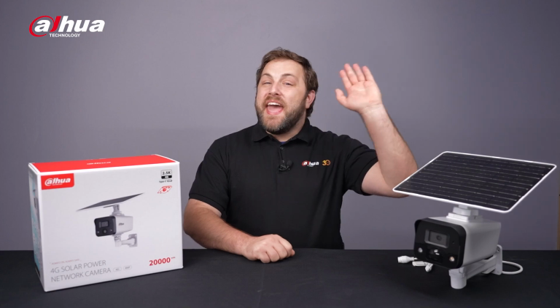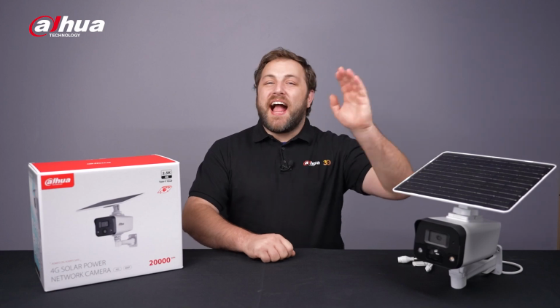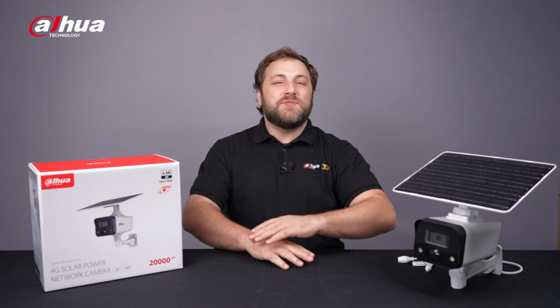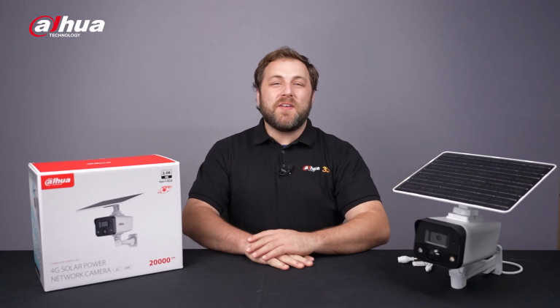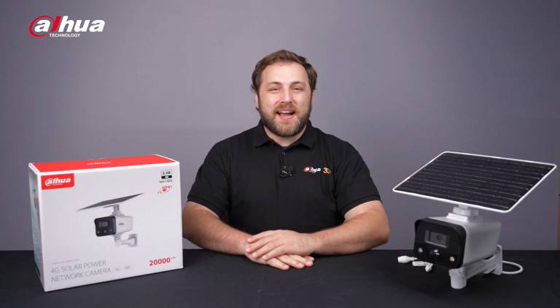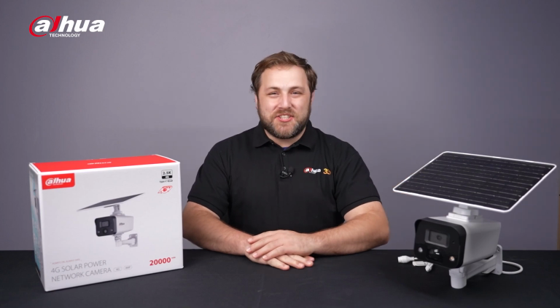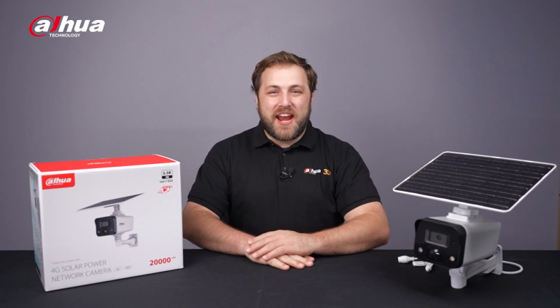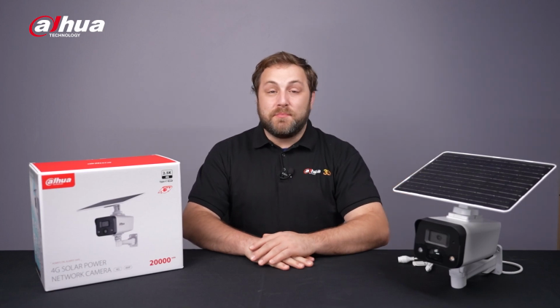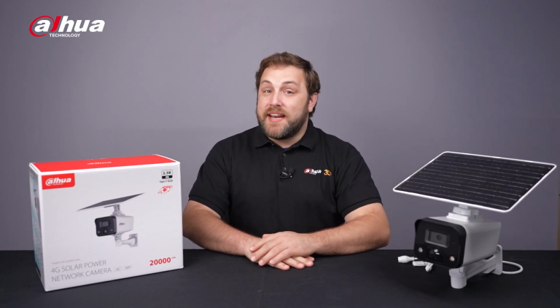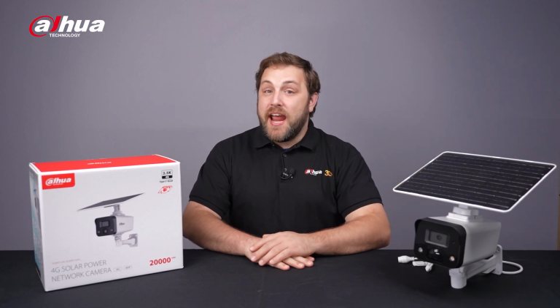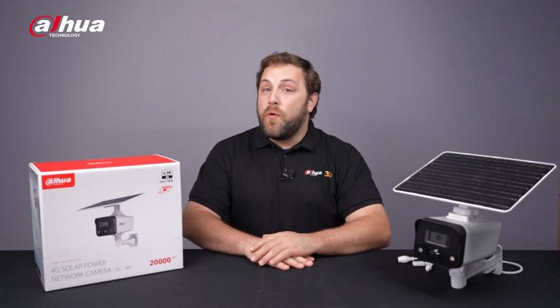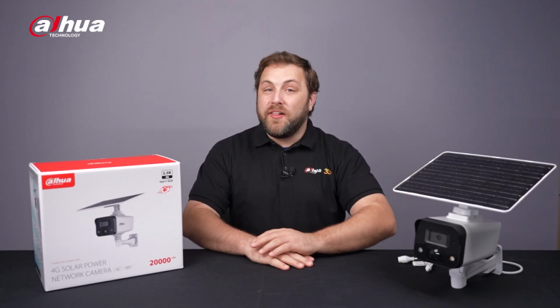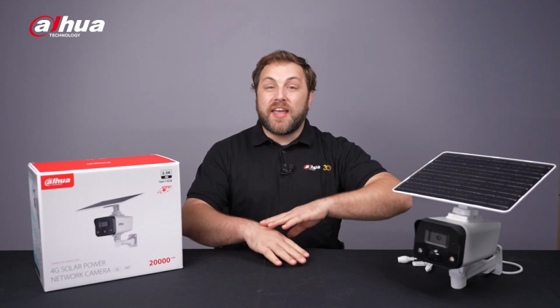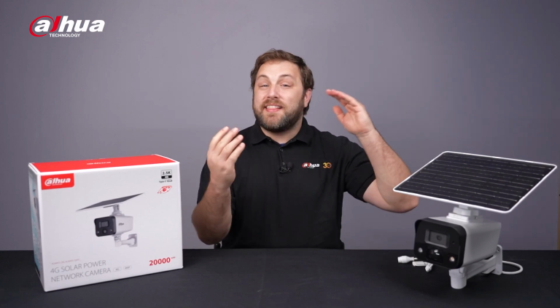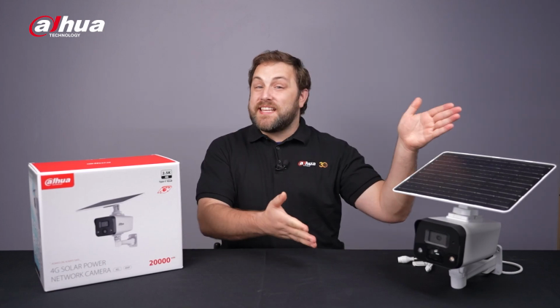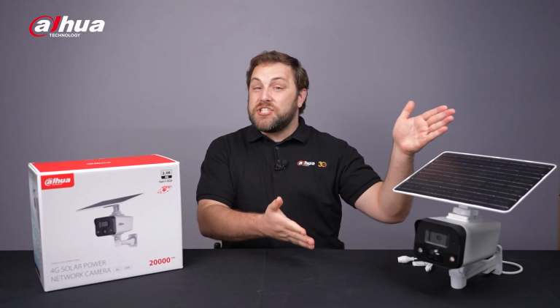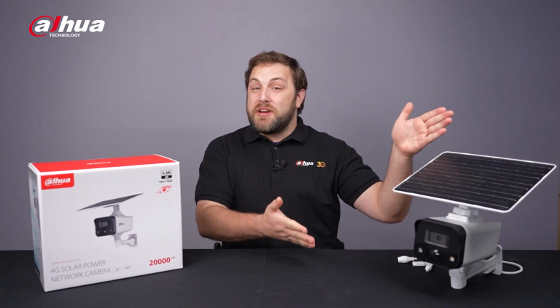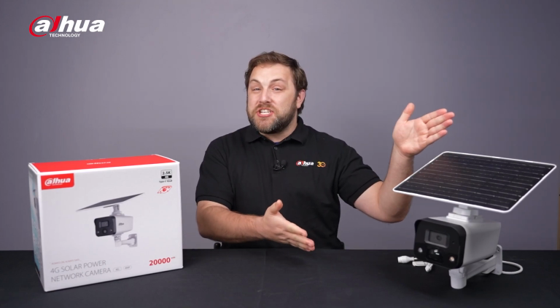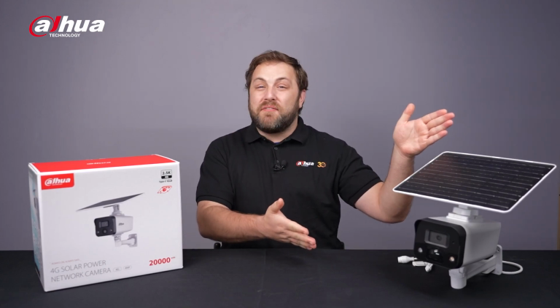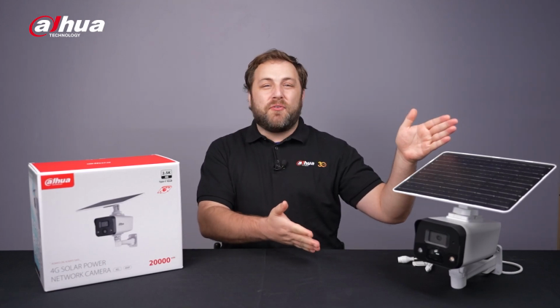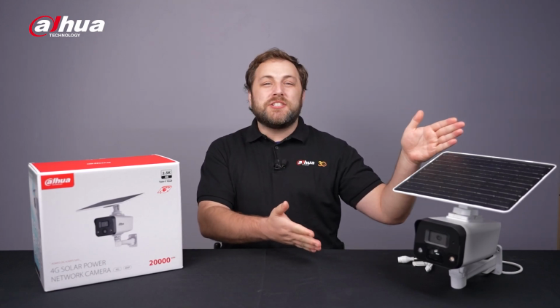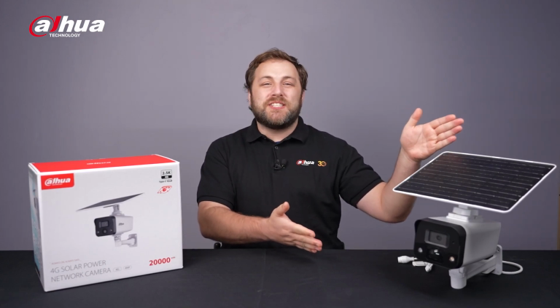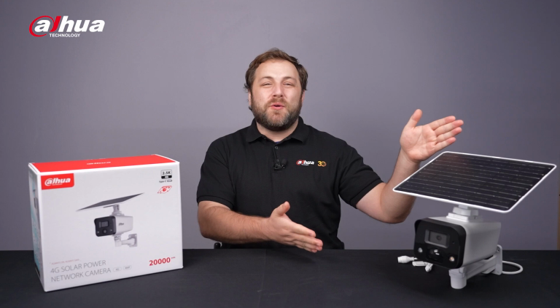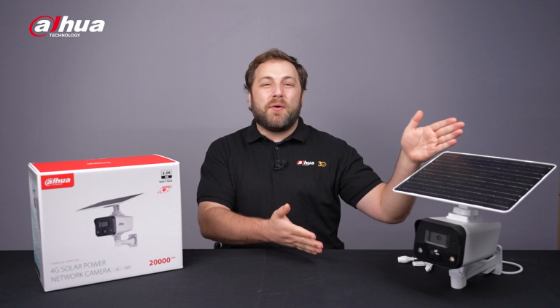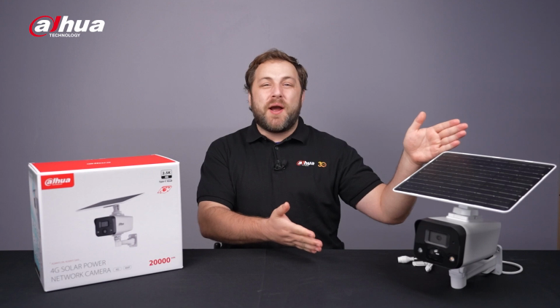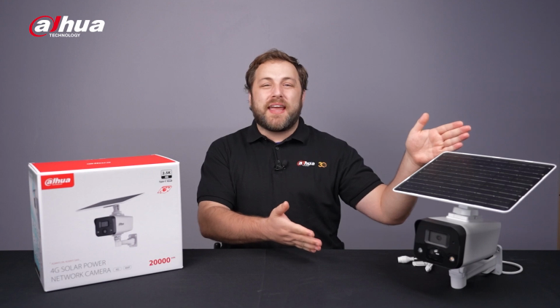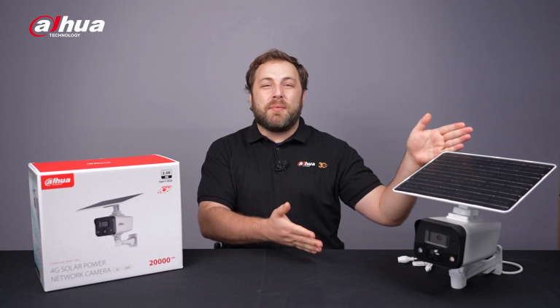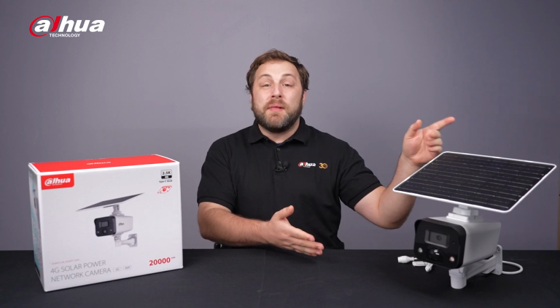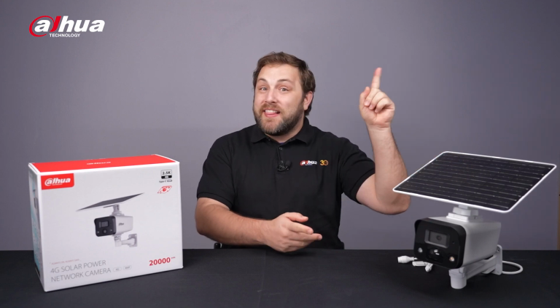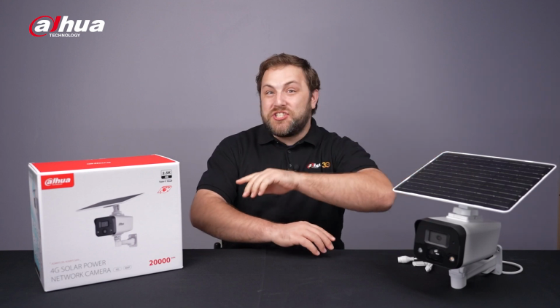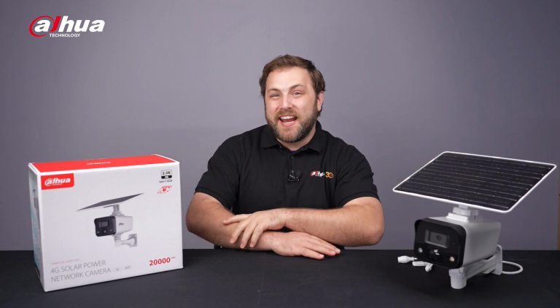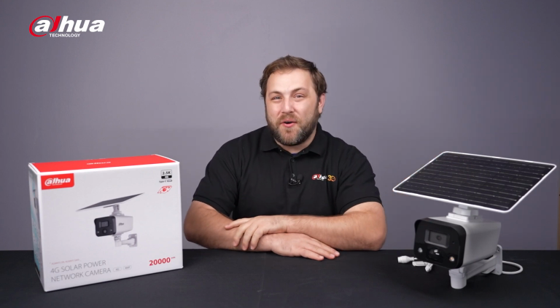Hey guys, welcome back to the channel. Today, we'll be looking at the second generation of the 4G Solar Power Network camera. Let's check it out.